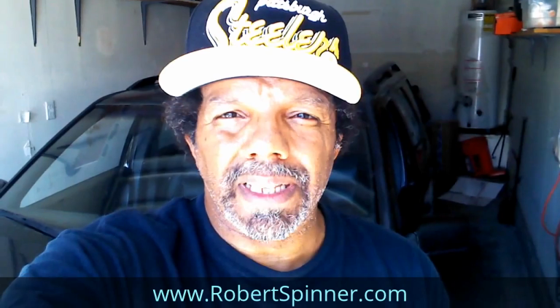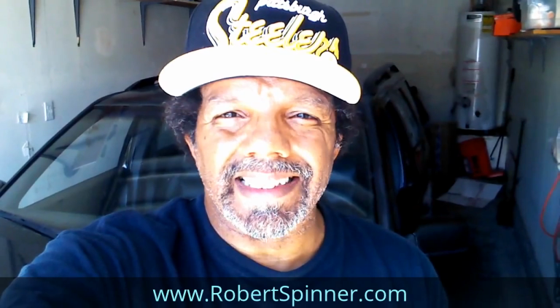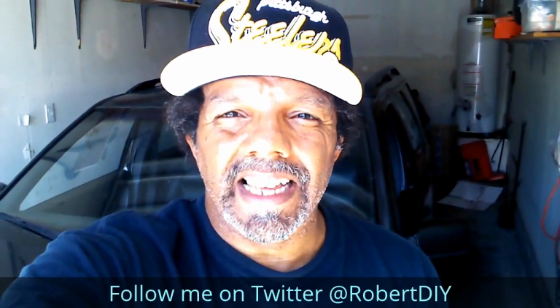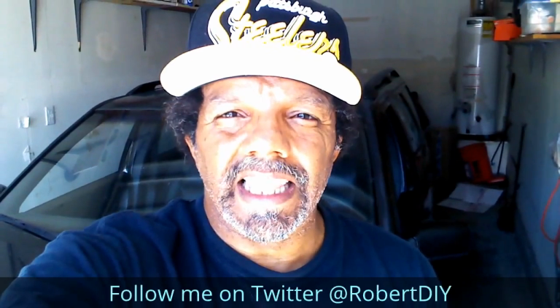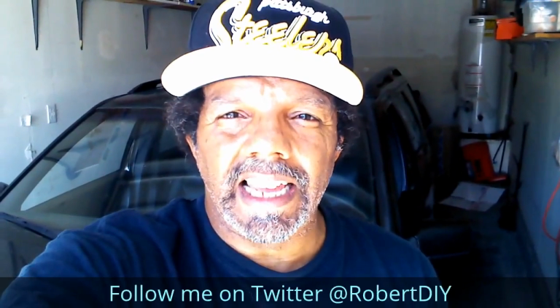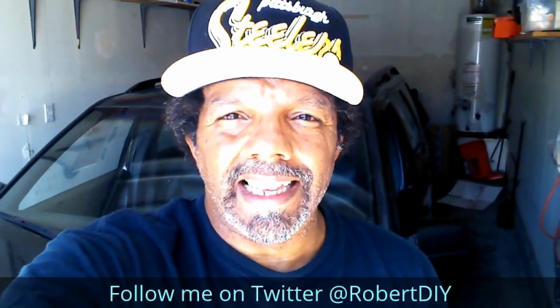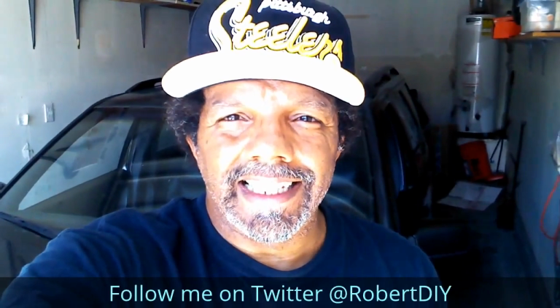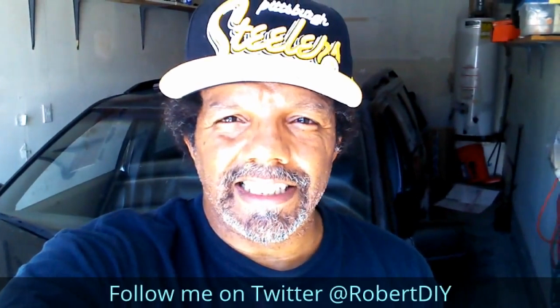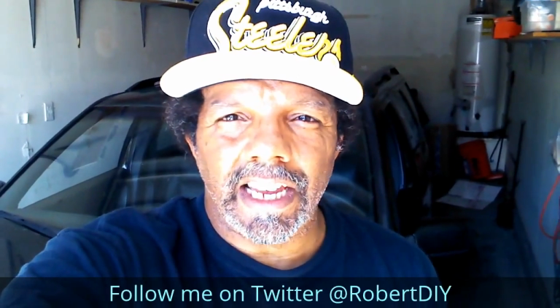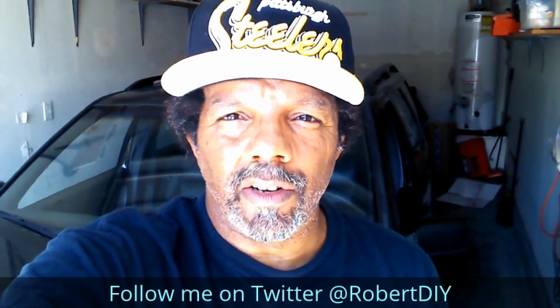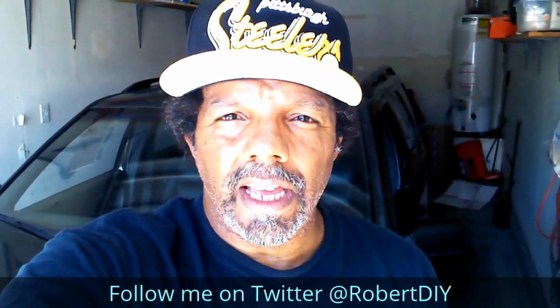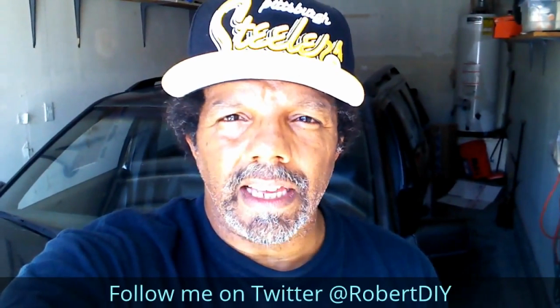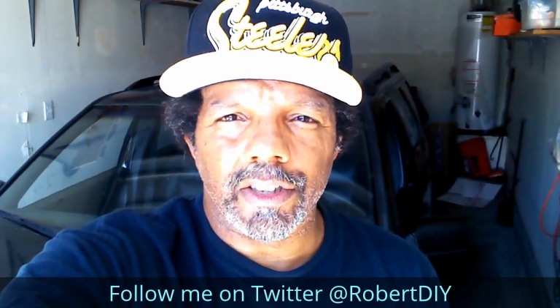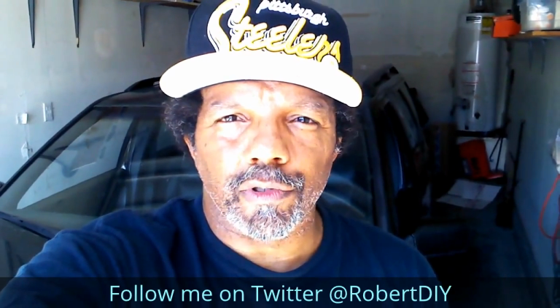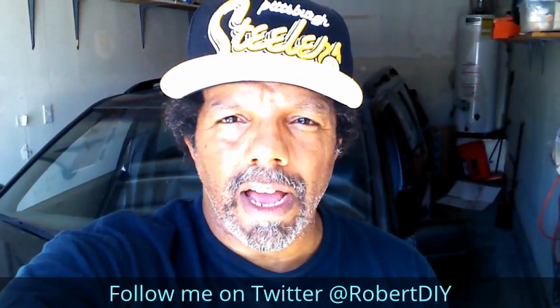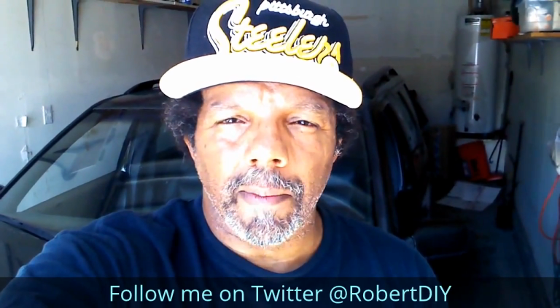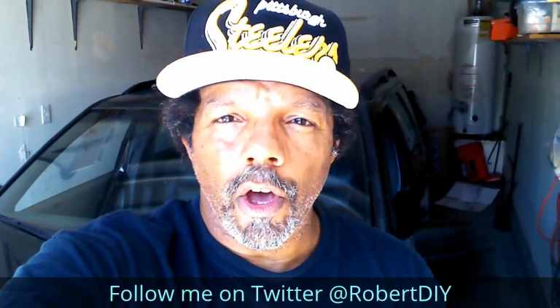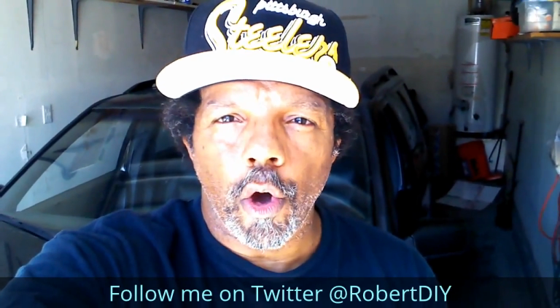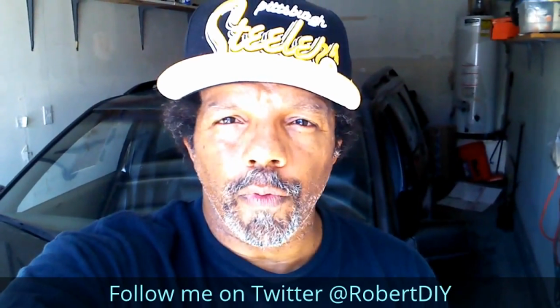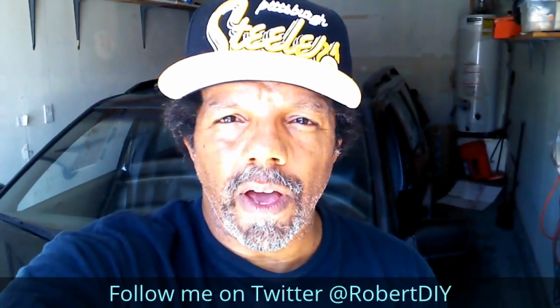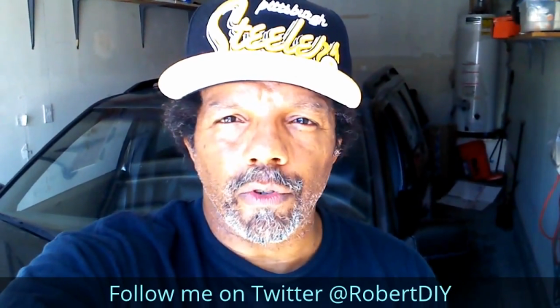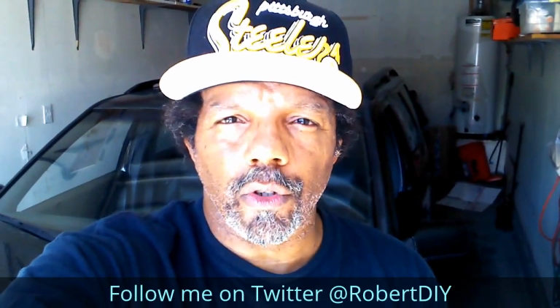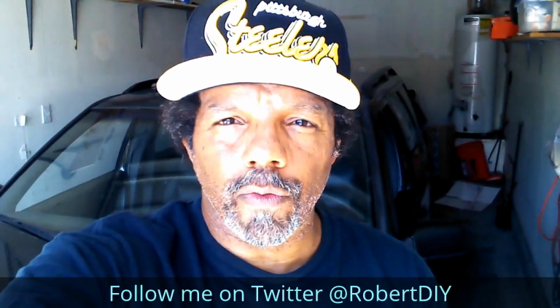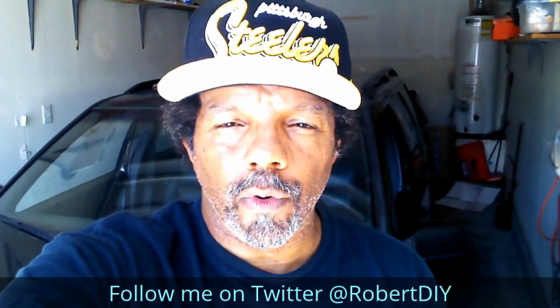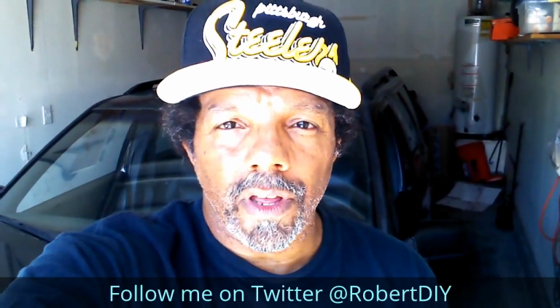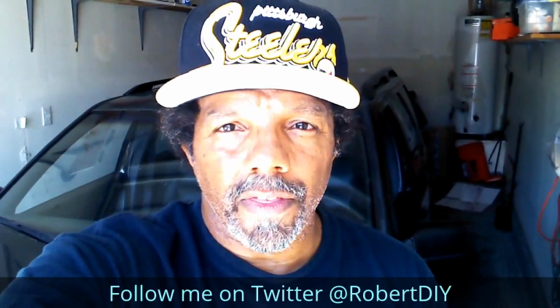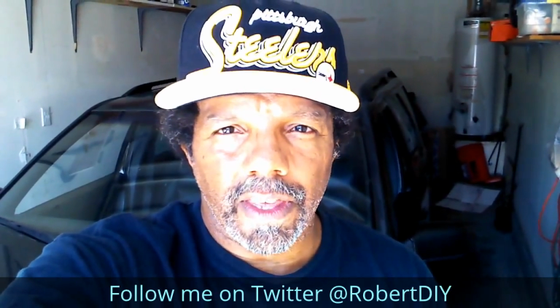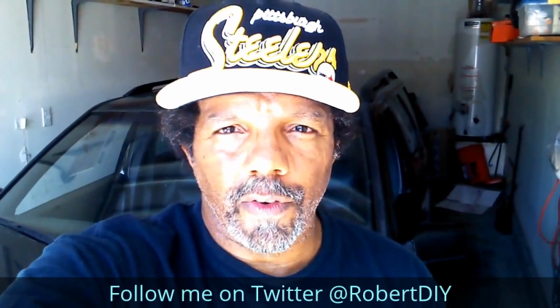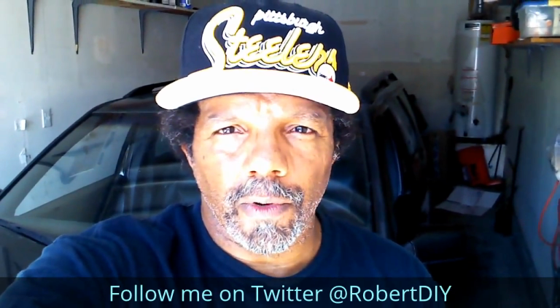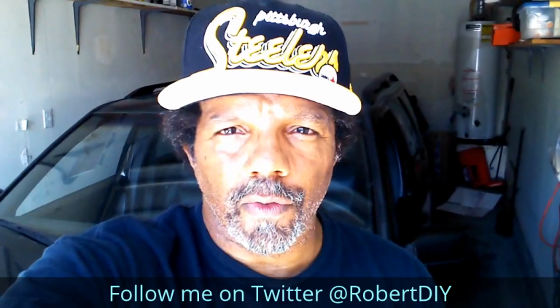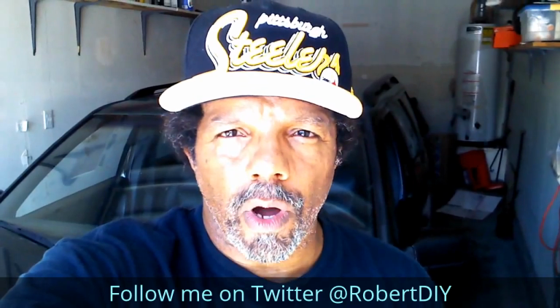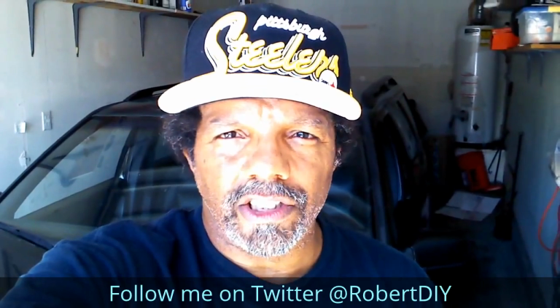My YouTube channel has a disclaimer video that I encourage you to watch. Please like, share, and subscribe. I hope you find what you're looking for. Thank you very much for watching.